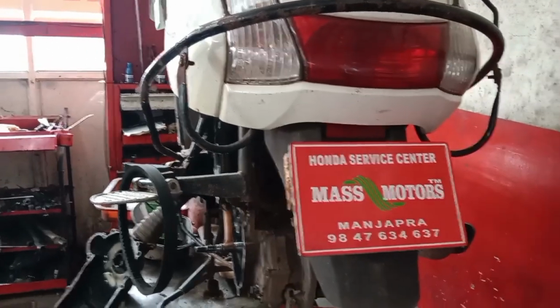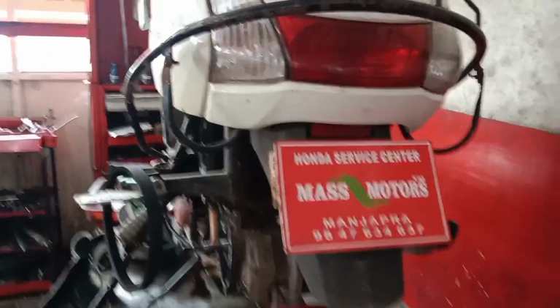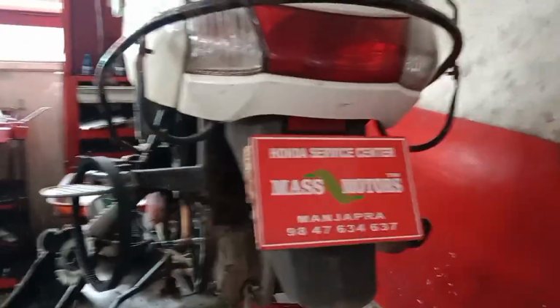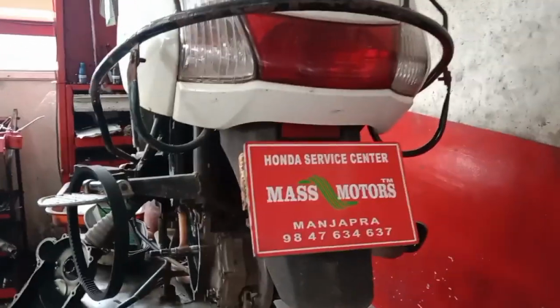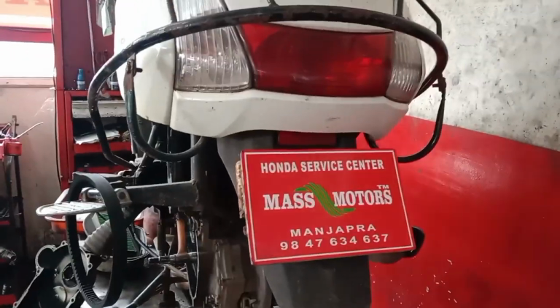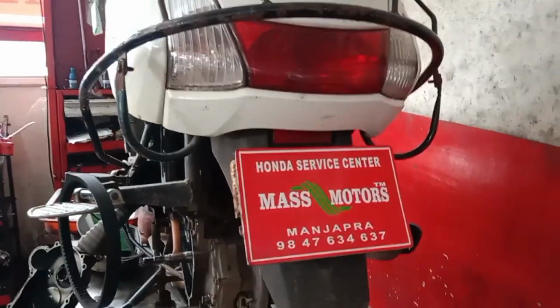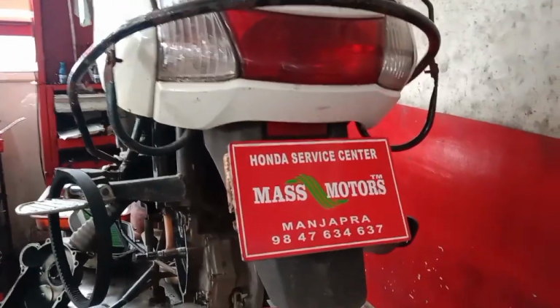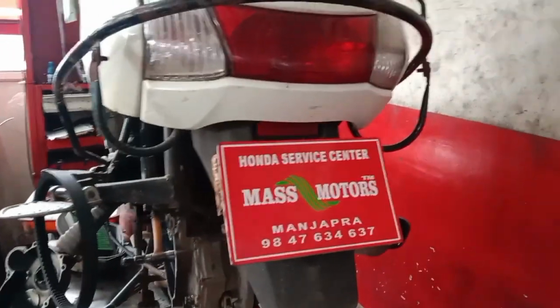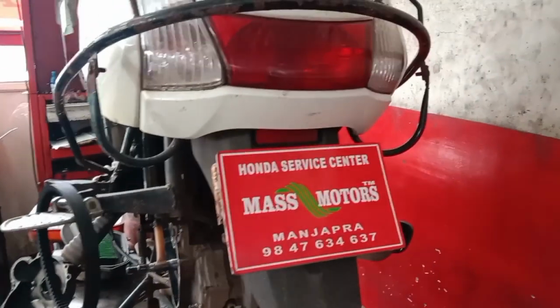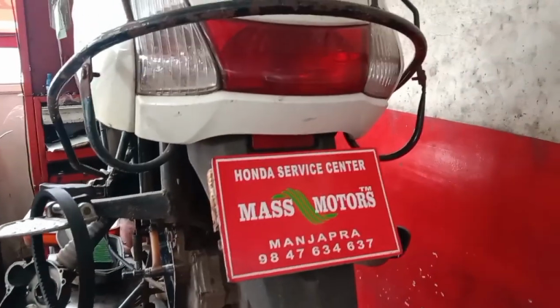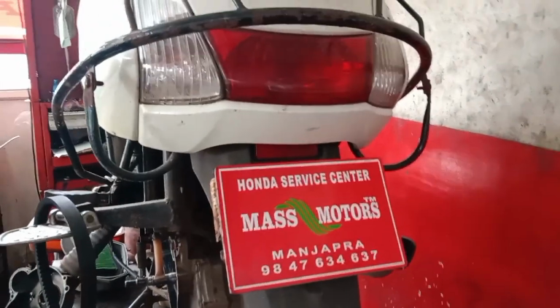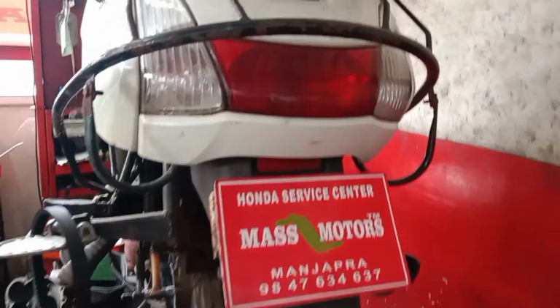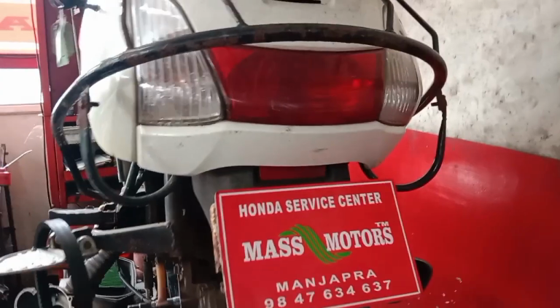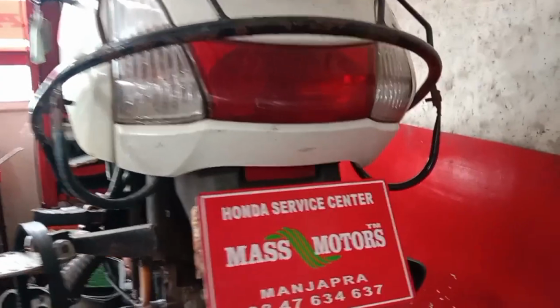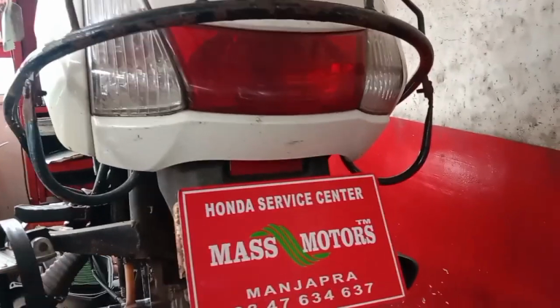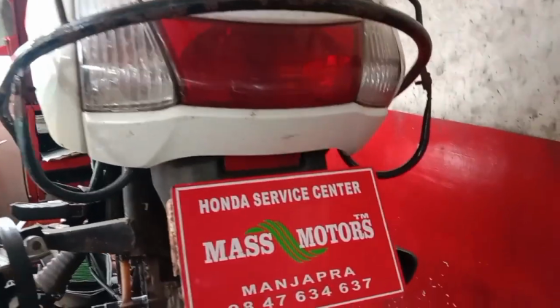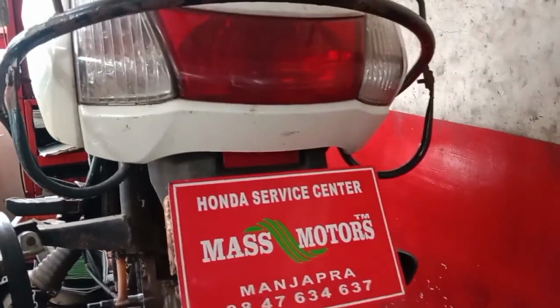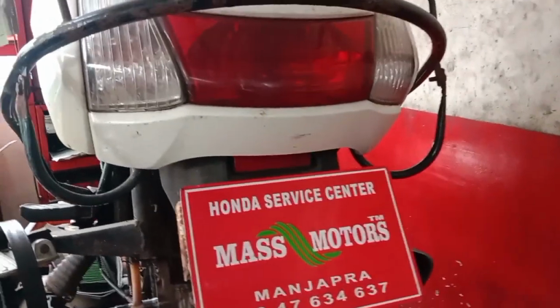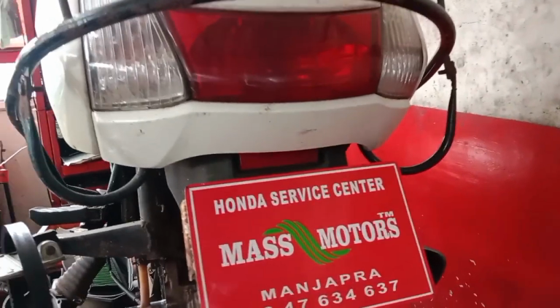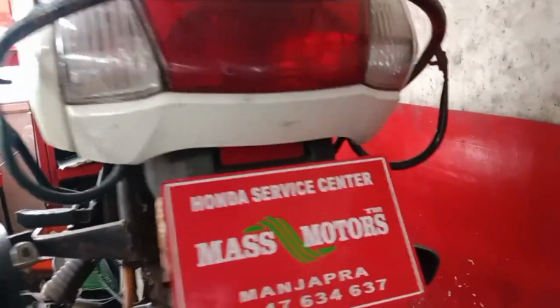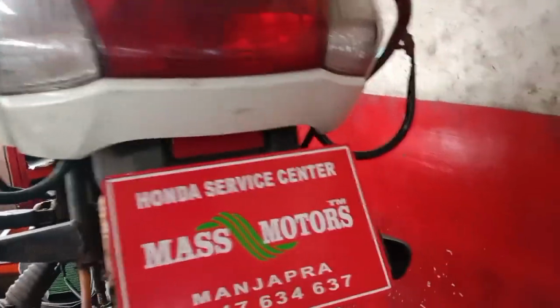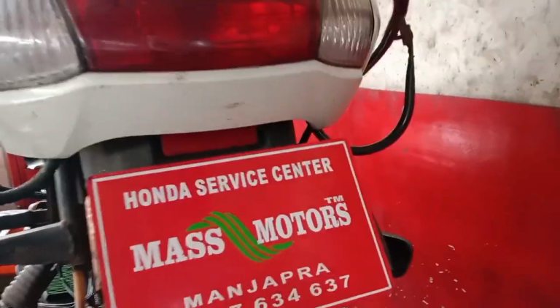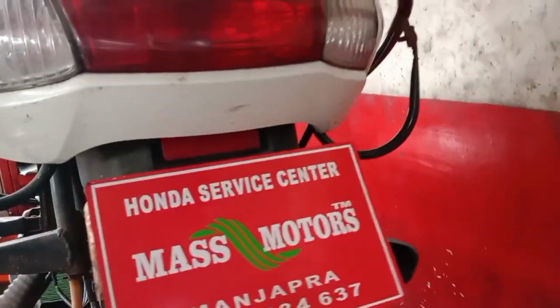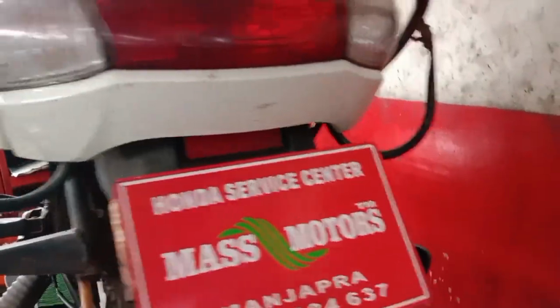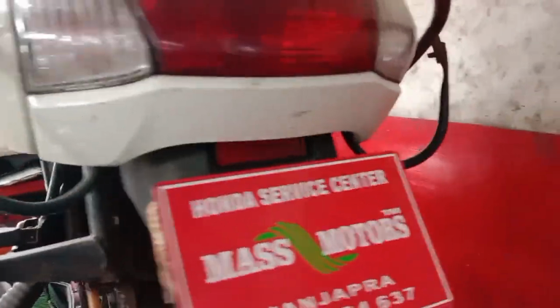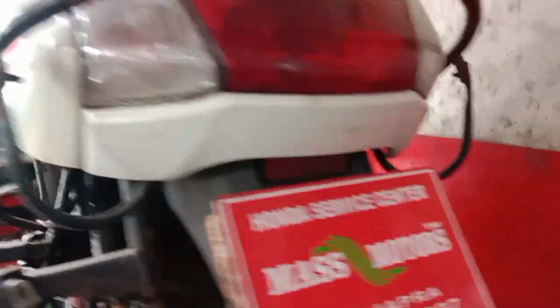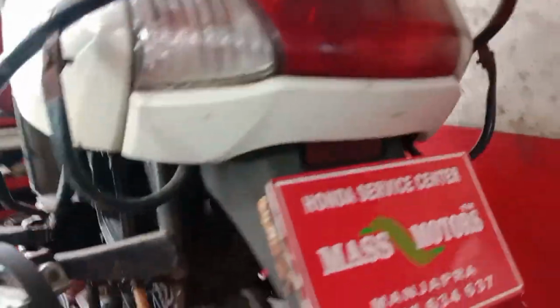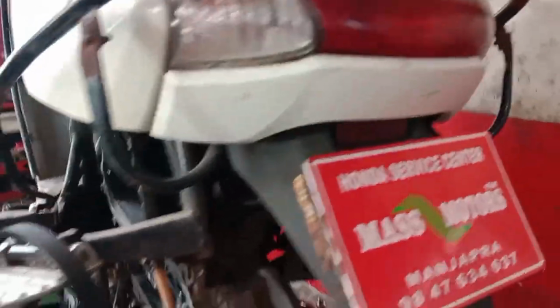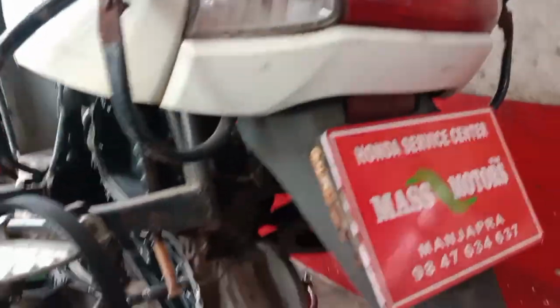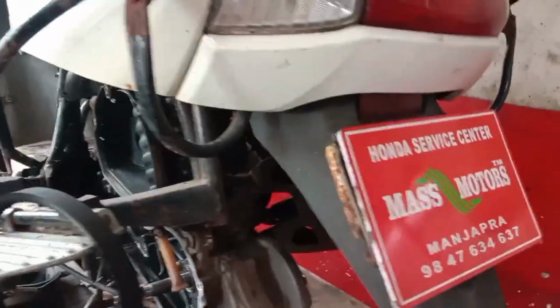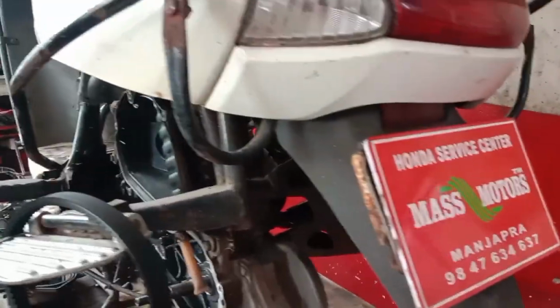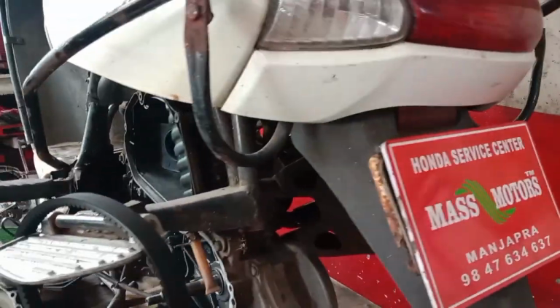This is MassMotors, Honda Activa, and we are working on it.